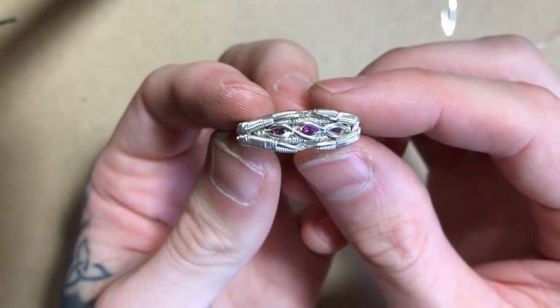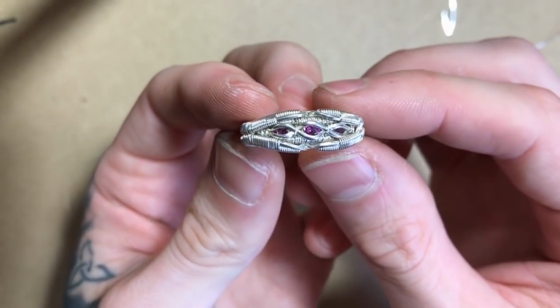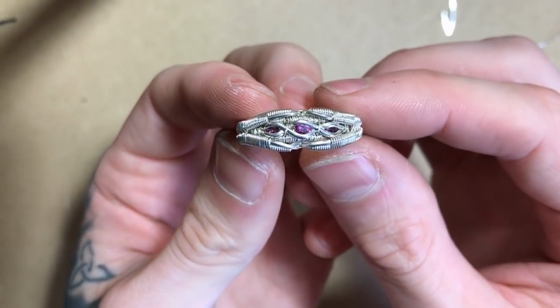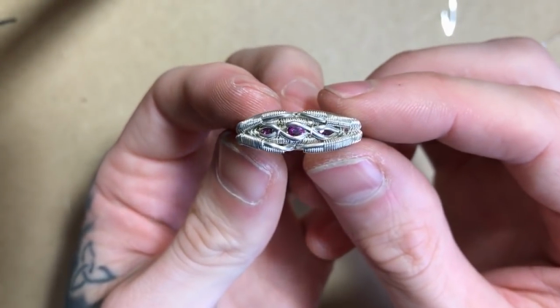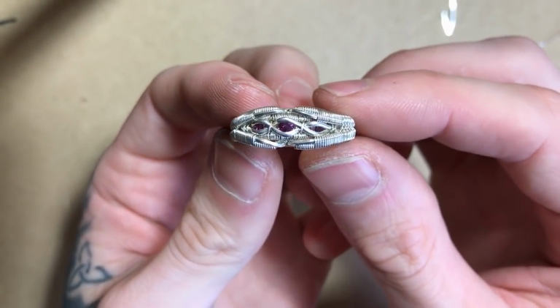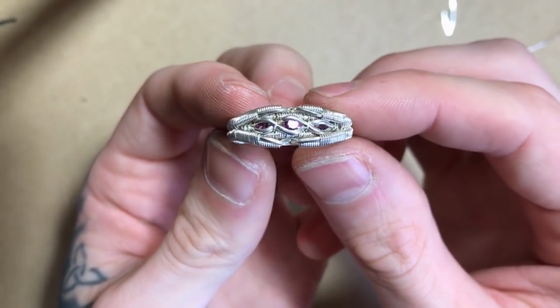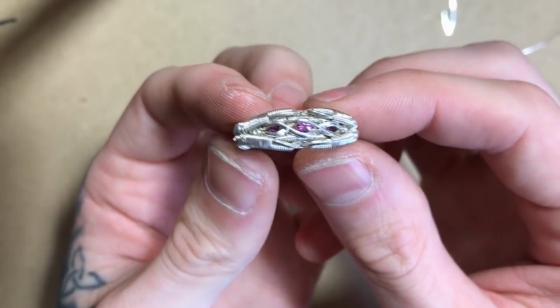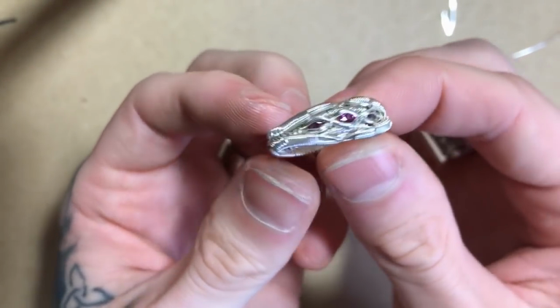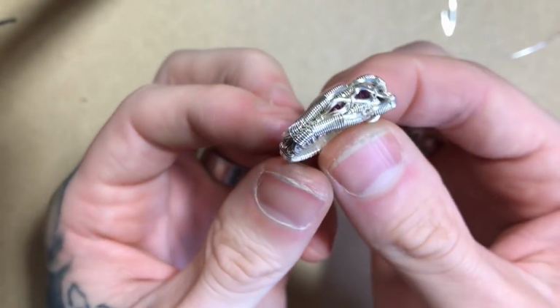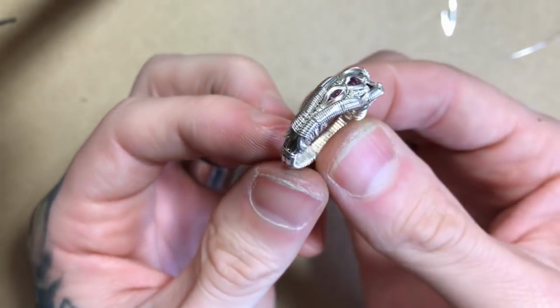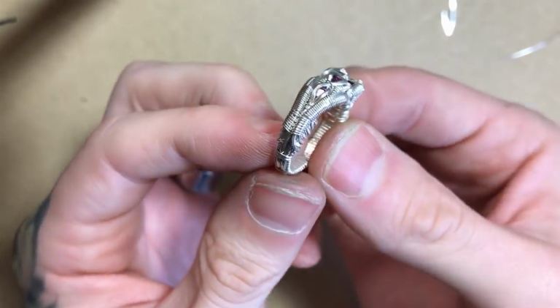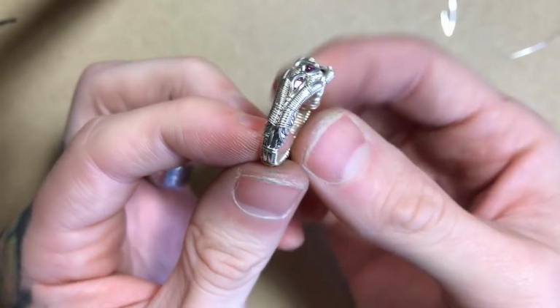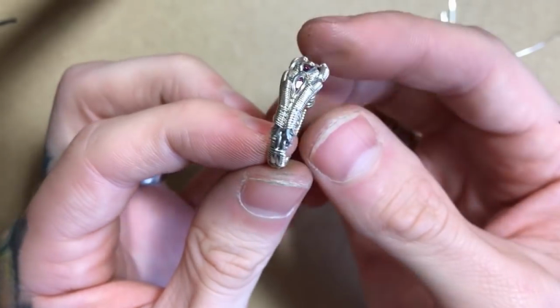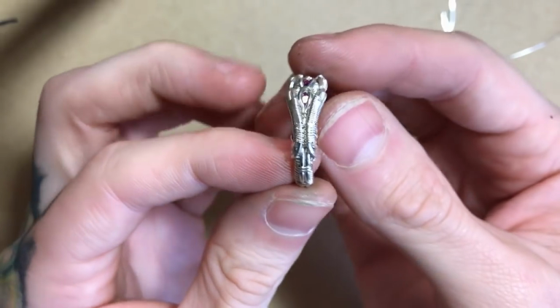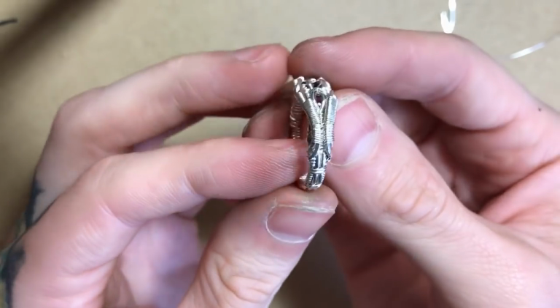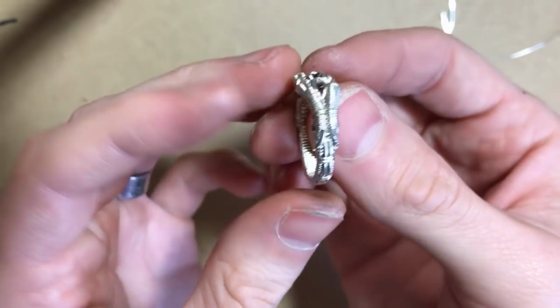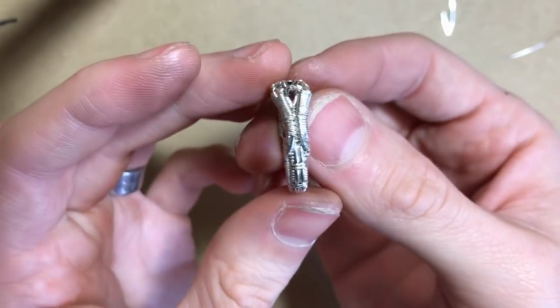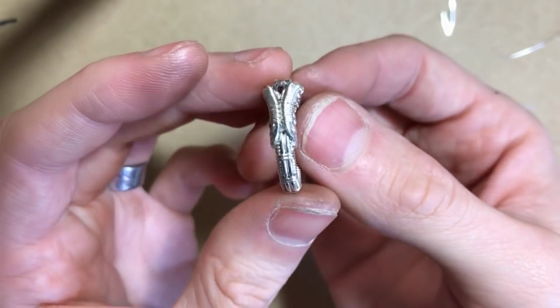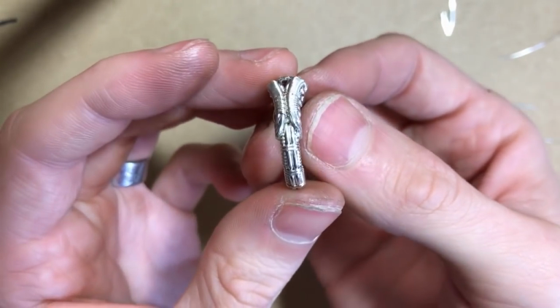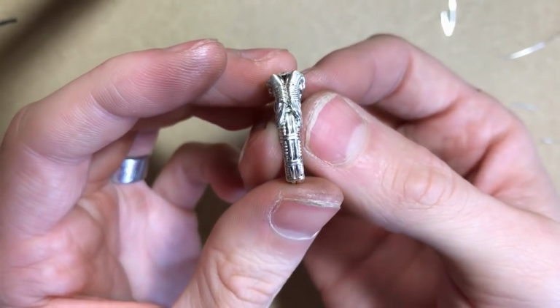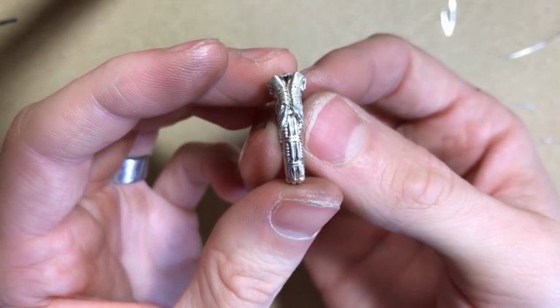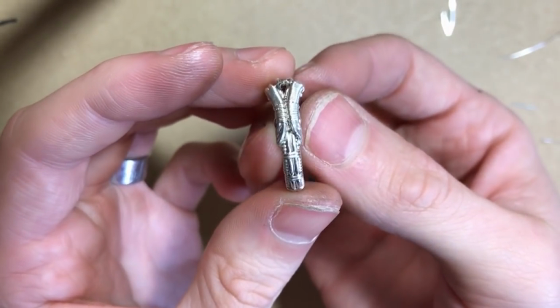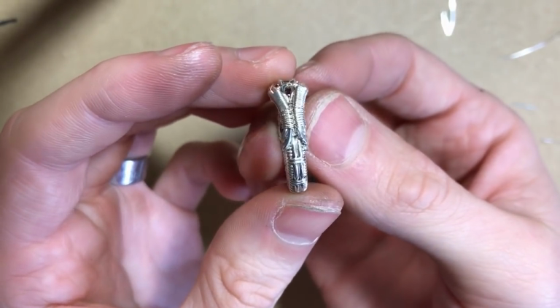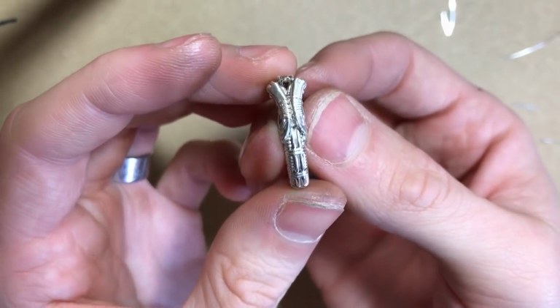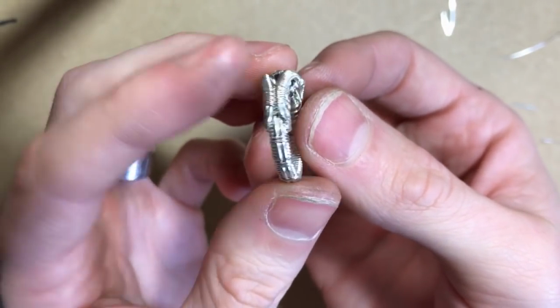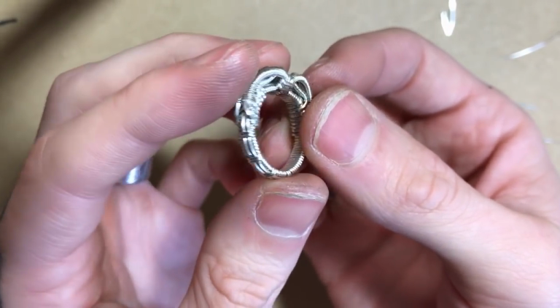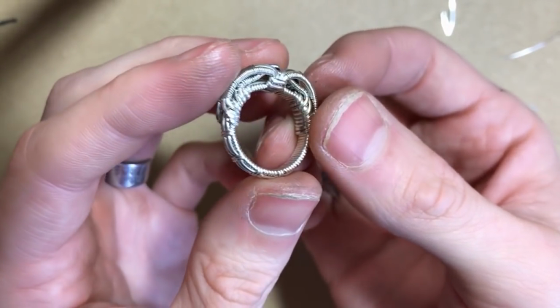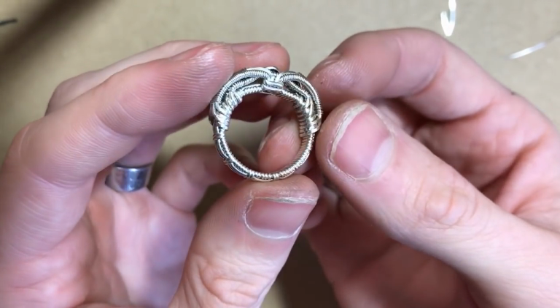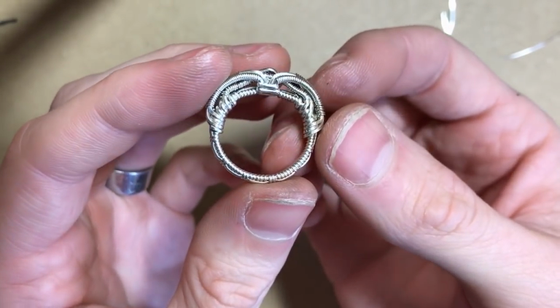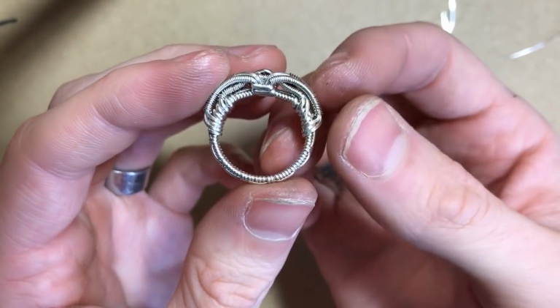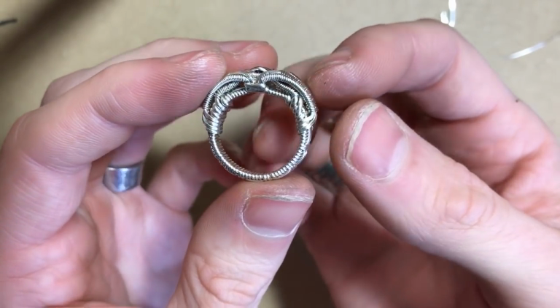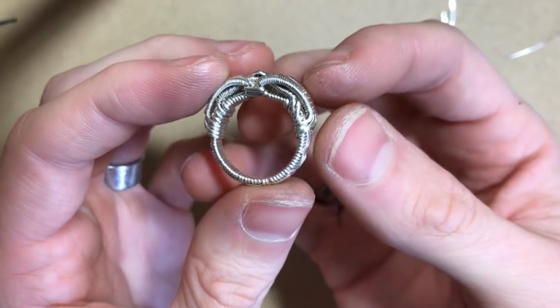In this video, I'll walk you through the process that I used for creating this ring band.